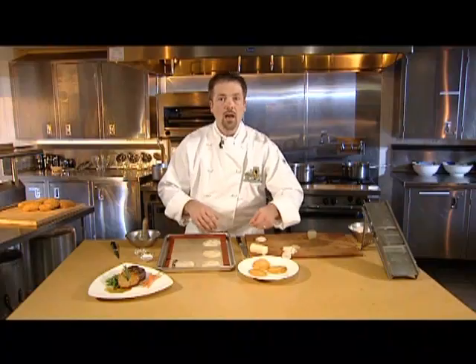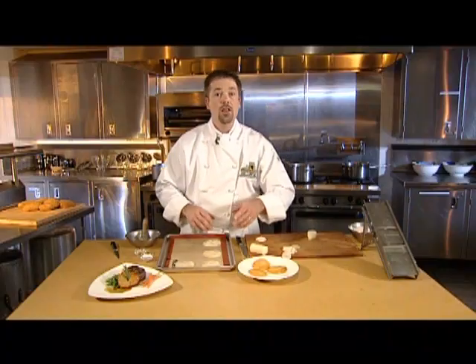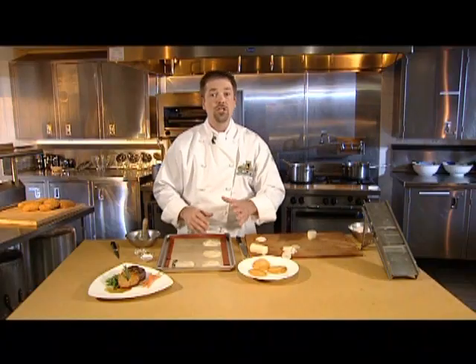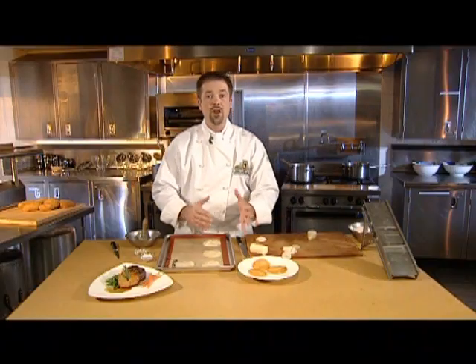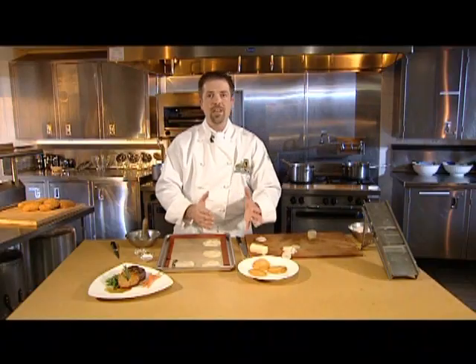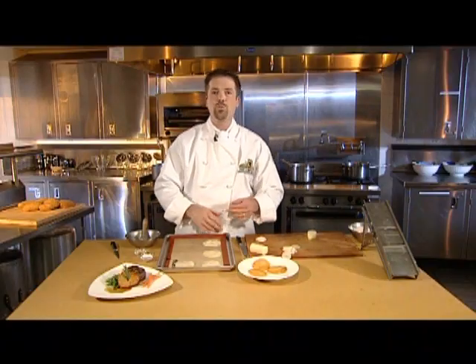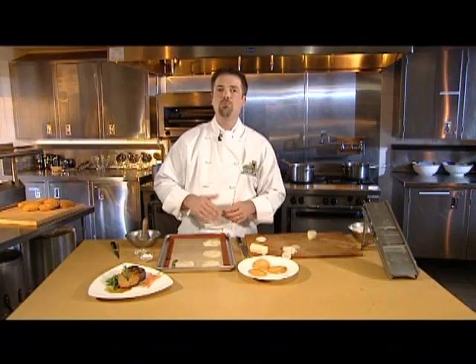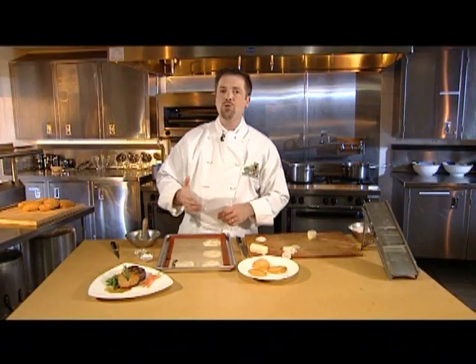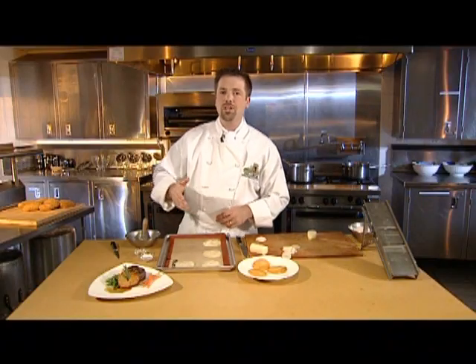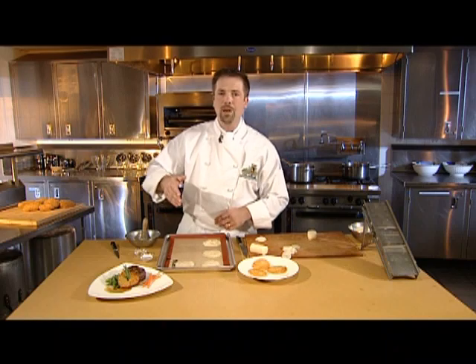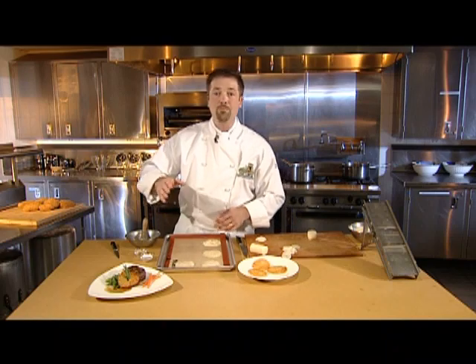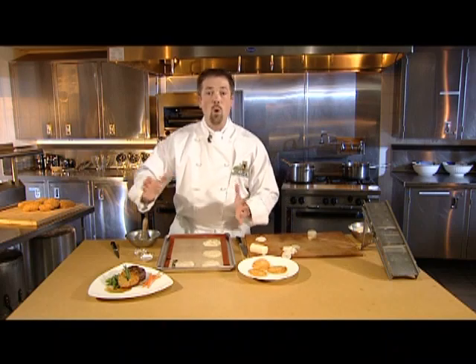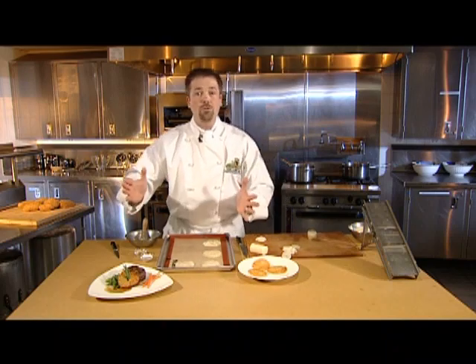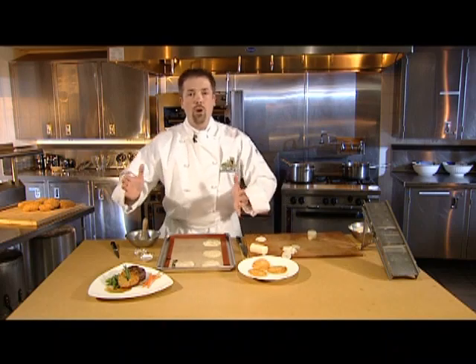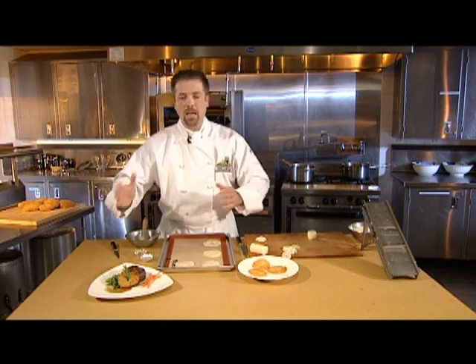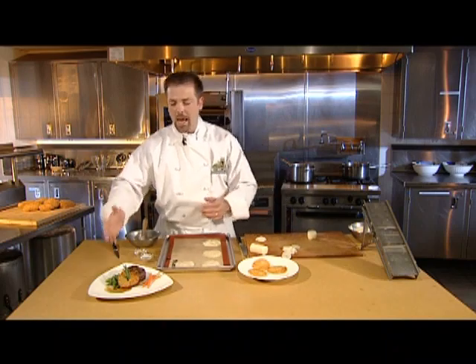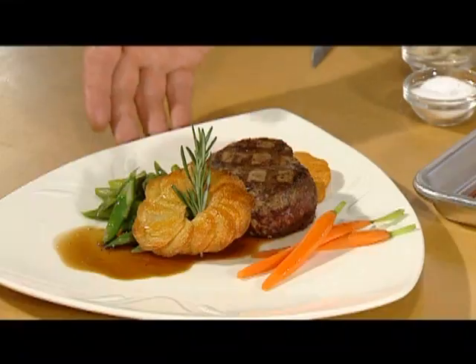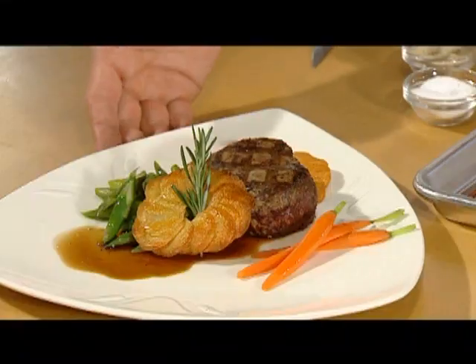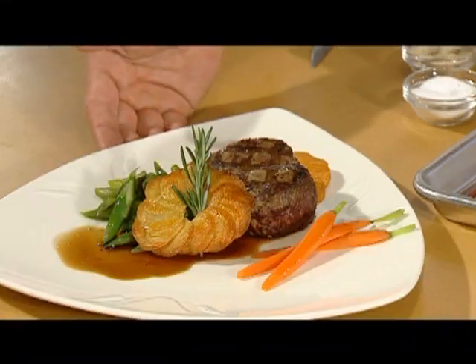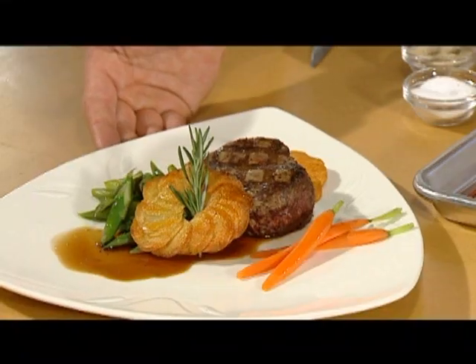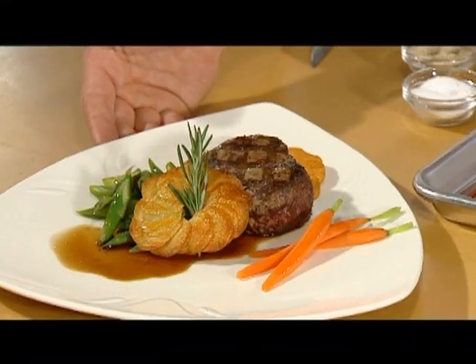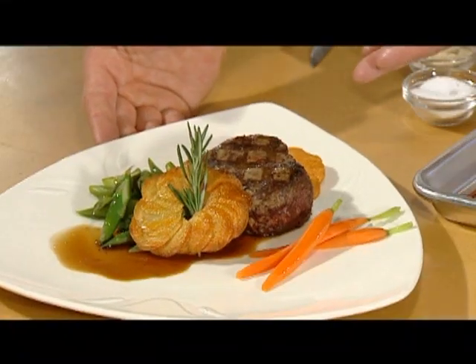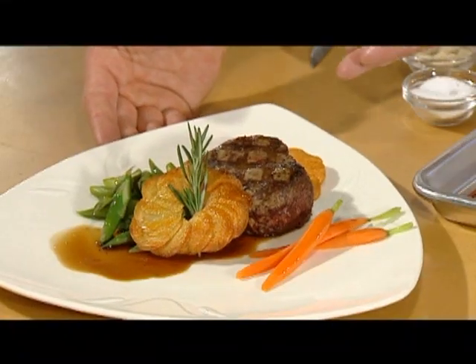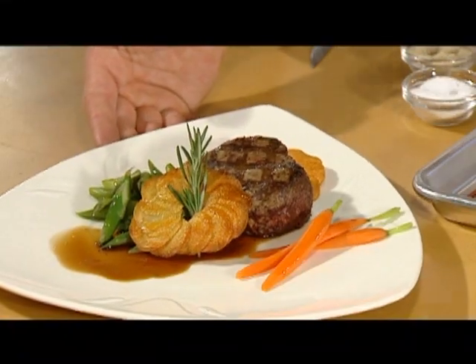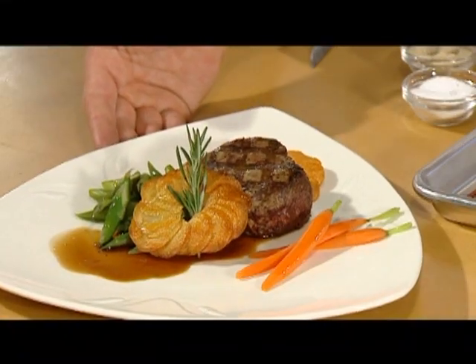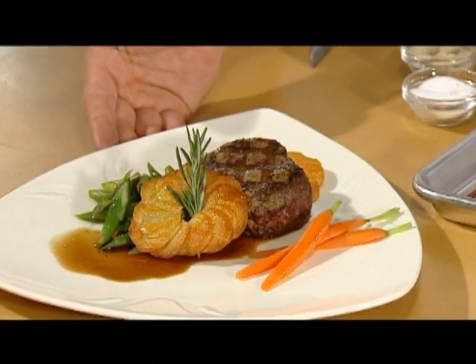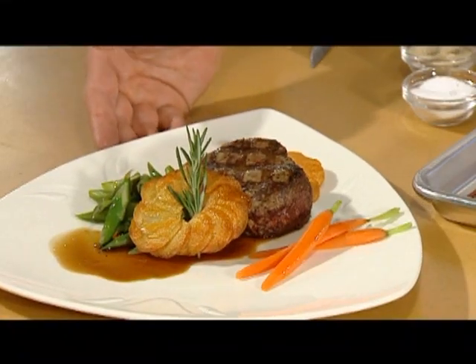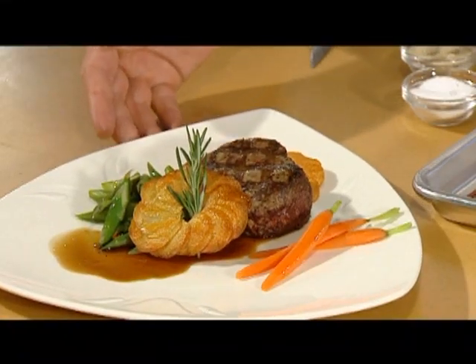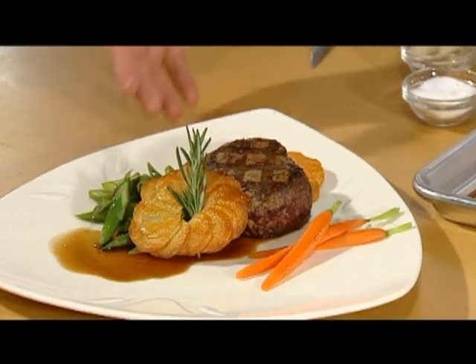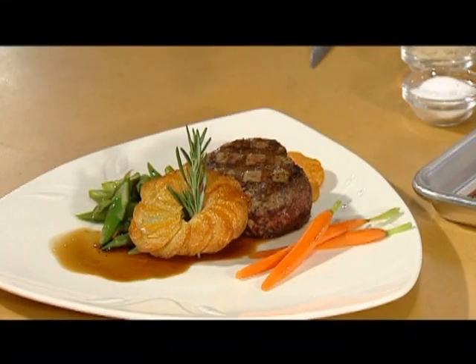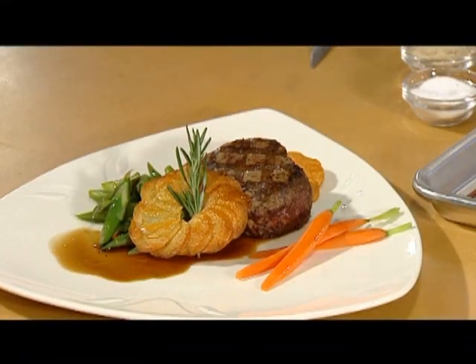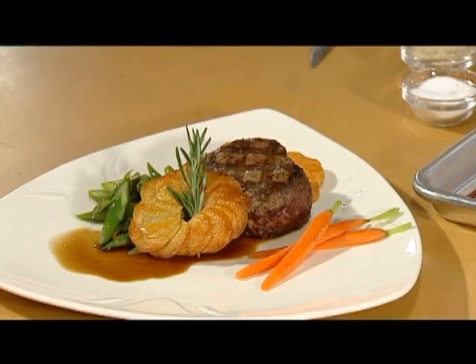Serve these with roasted meats, poultry, or game, or as hot sides for entree salads.